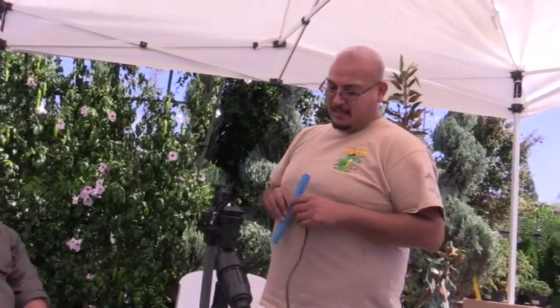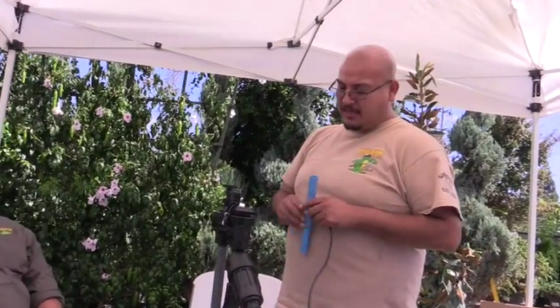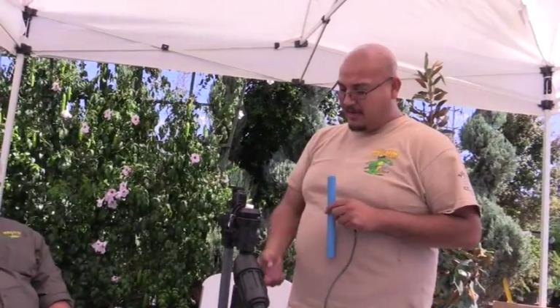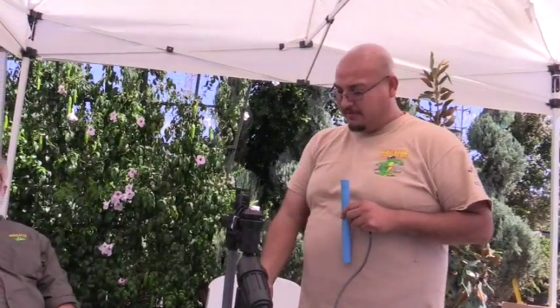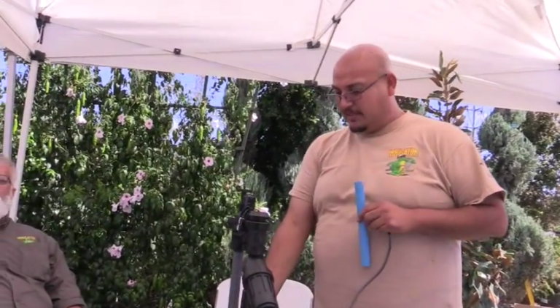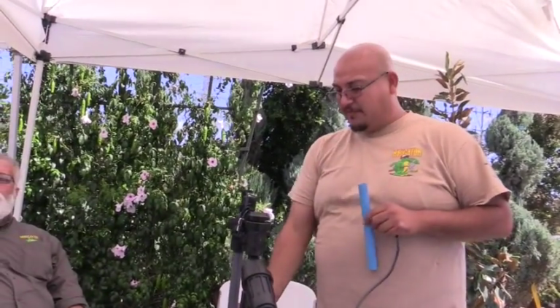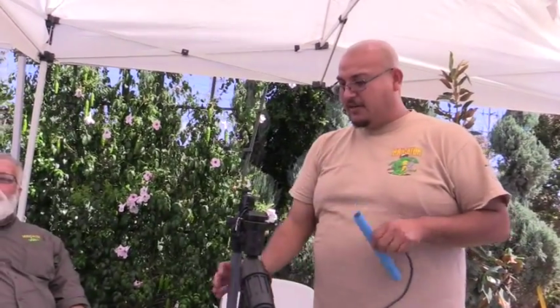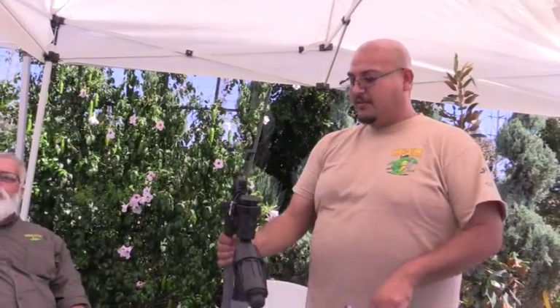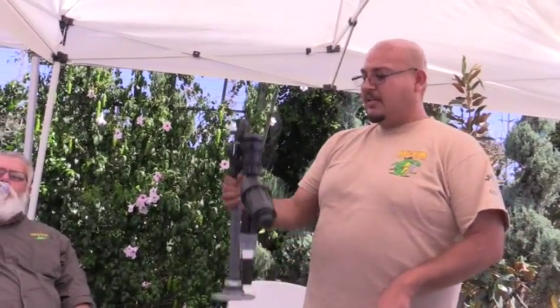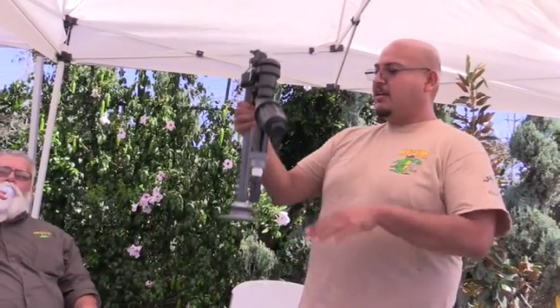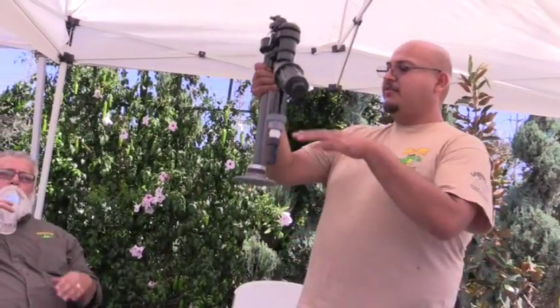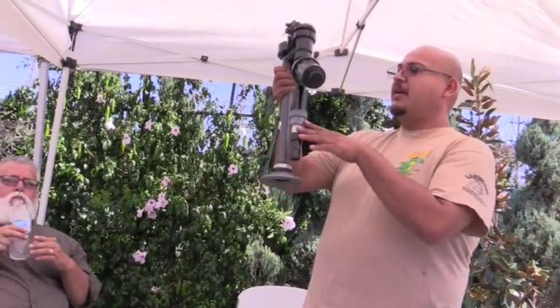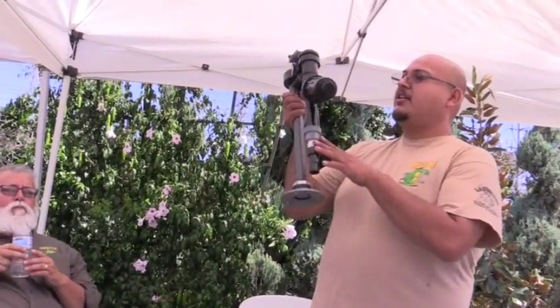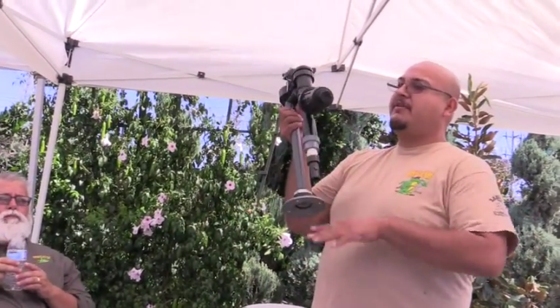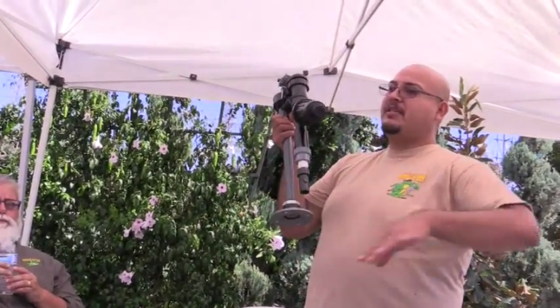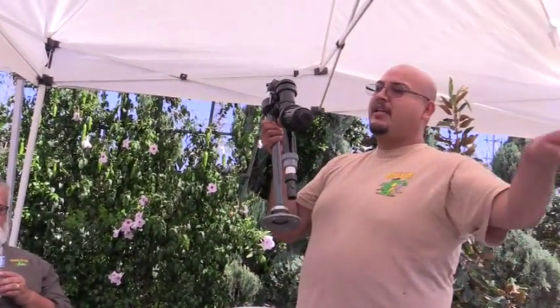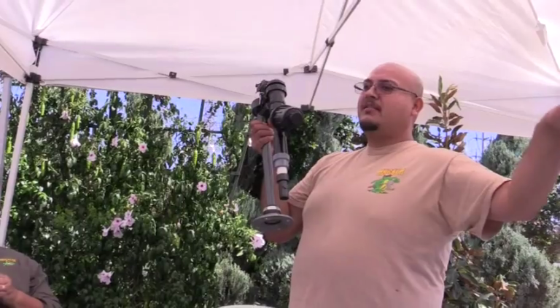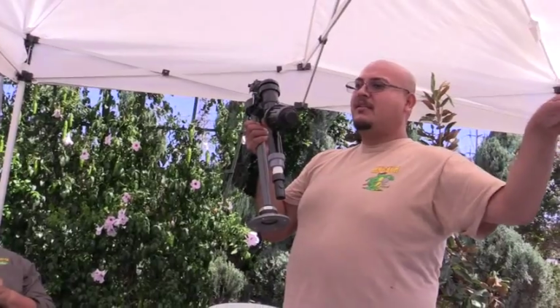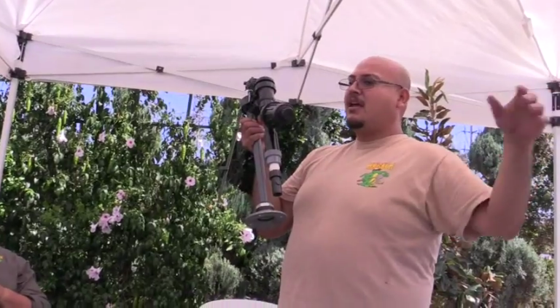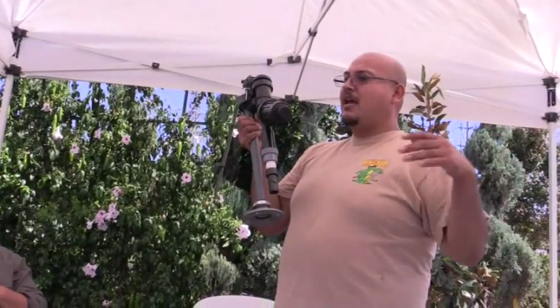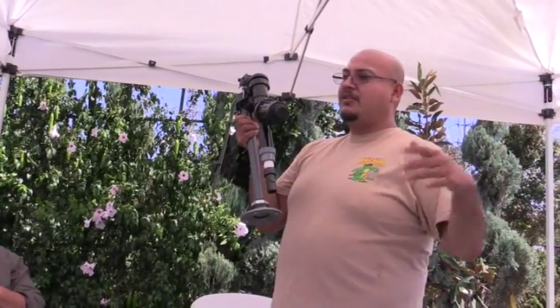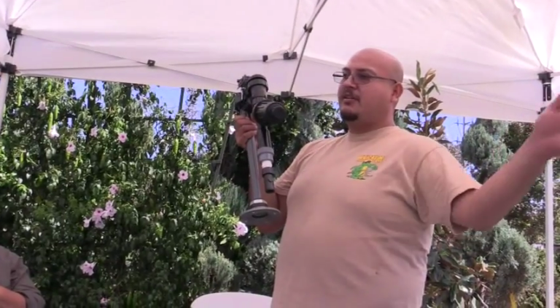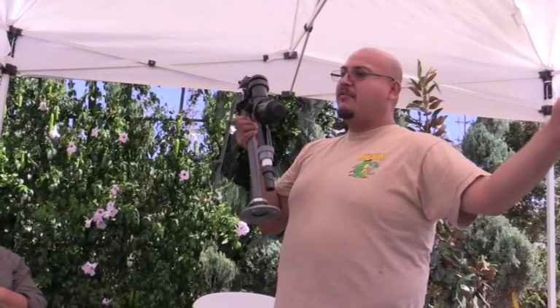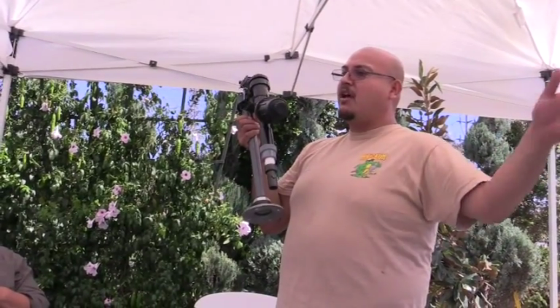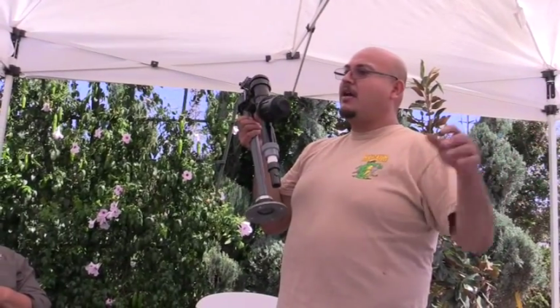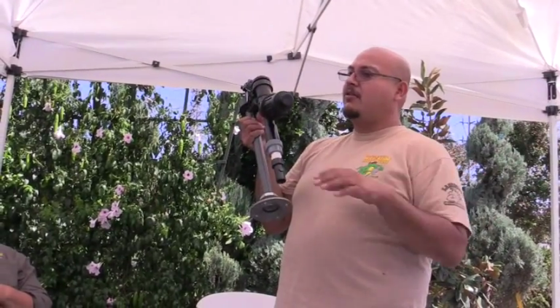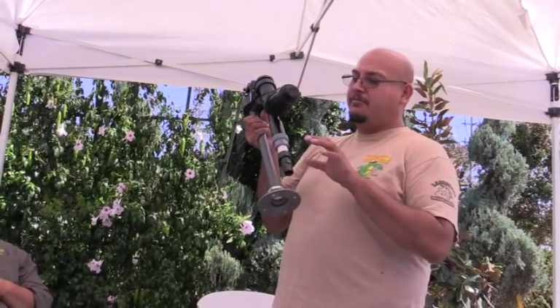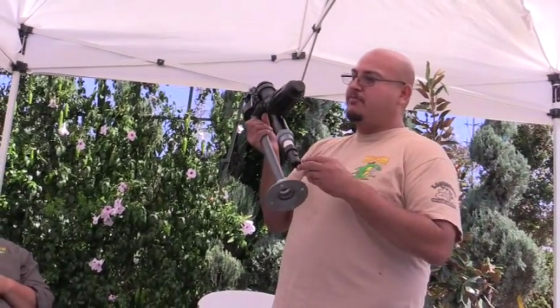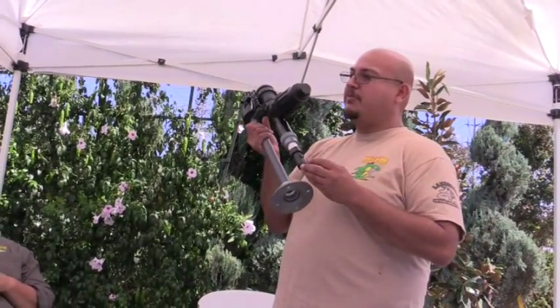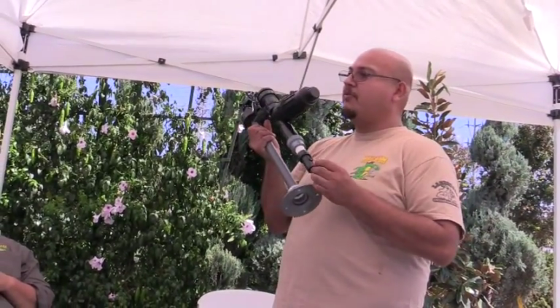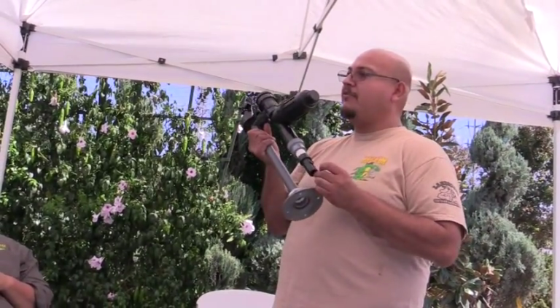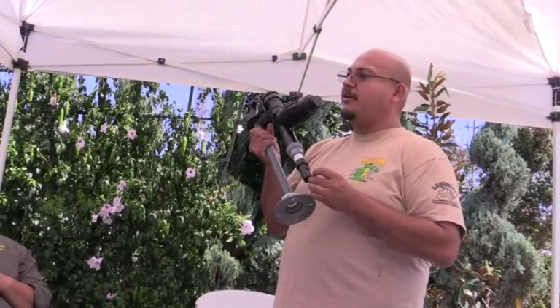So if you were to go with a pressure compensating emitter, you might want to go with a 30 or 40 pound regulator. And then you just convert — you need to go from here to your PVC out to a long run, or drip tube right off of here.